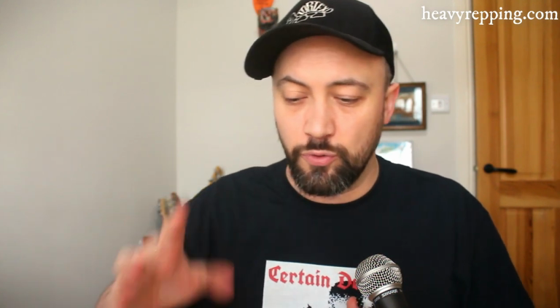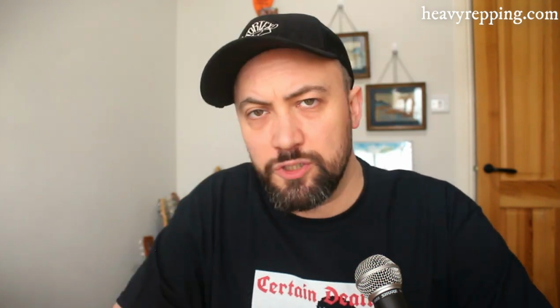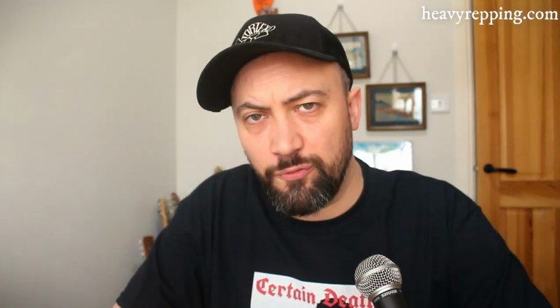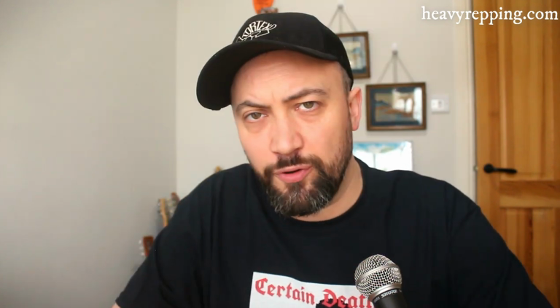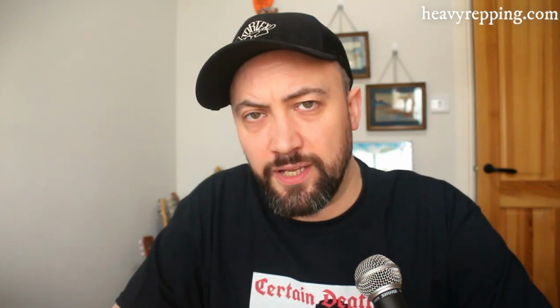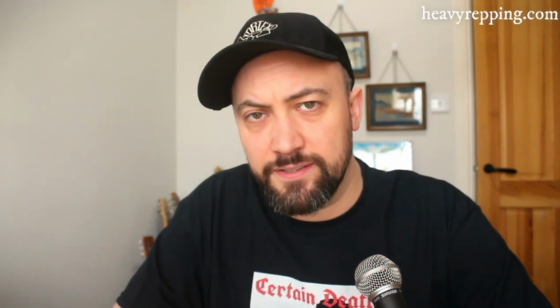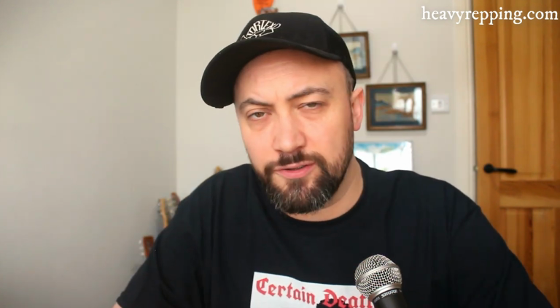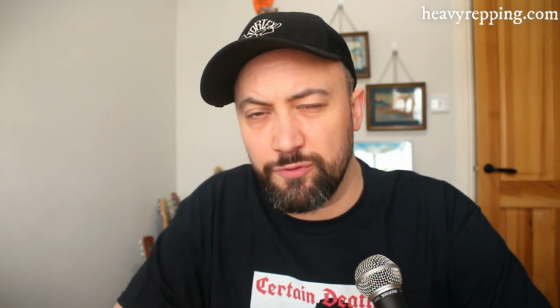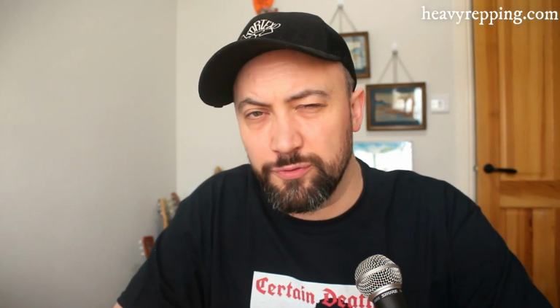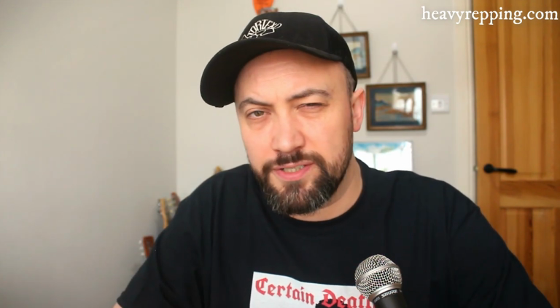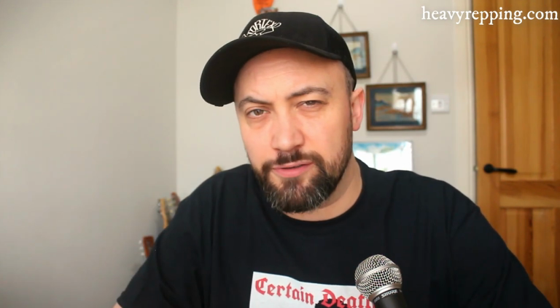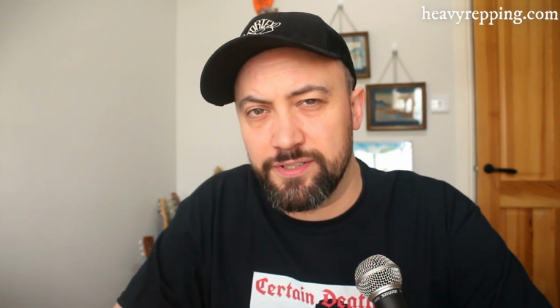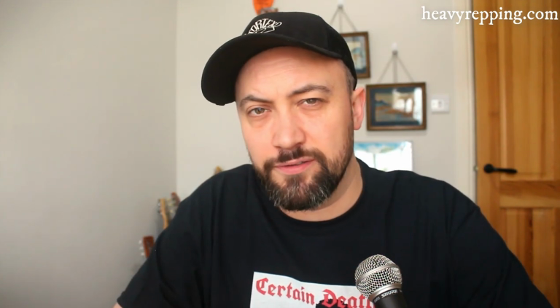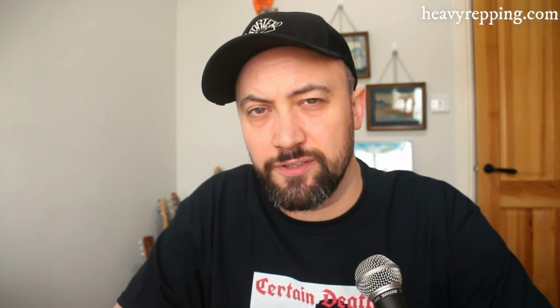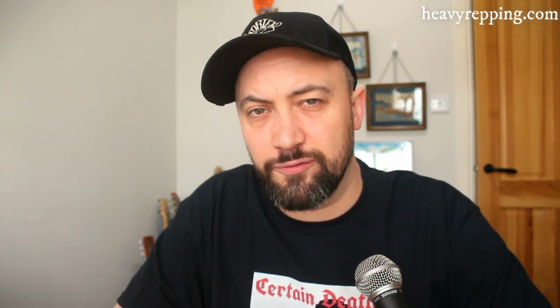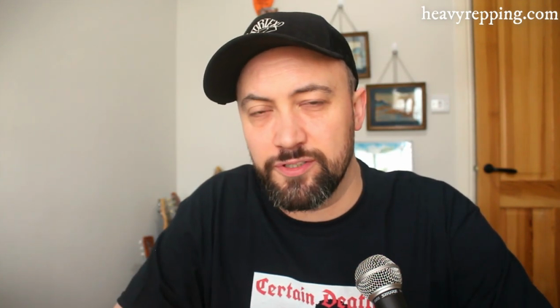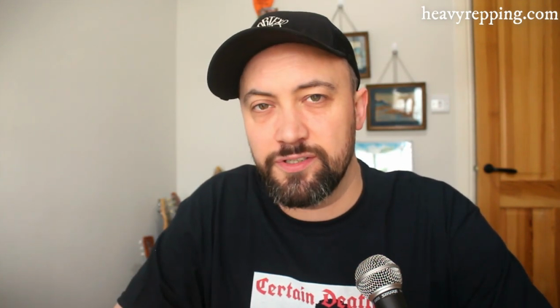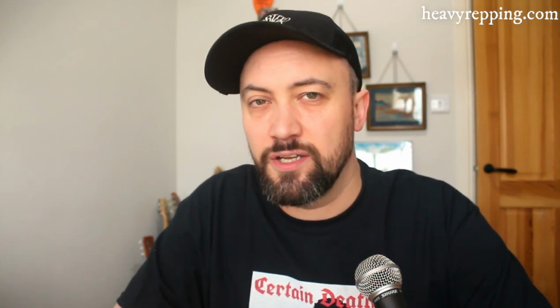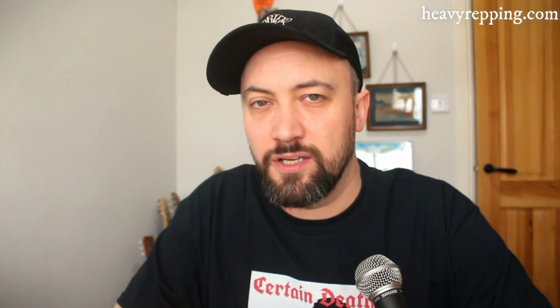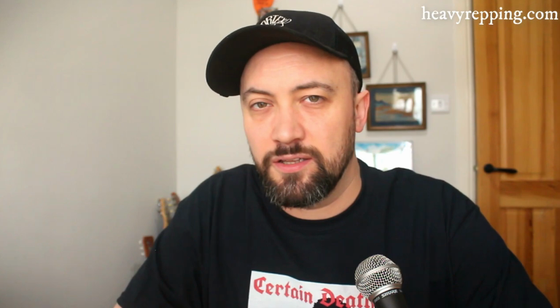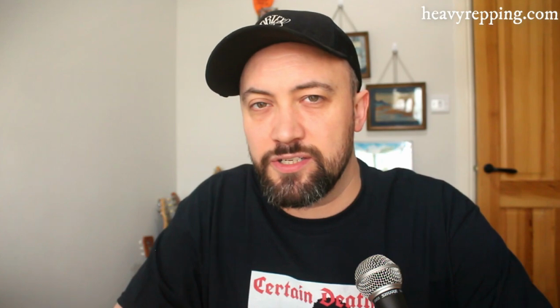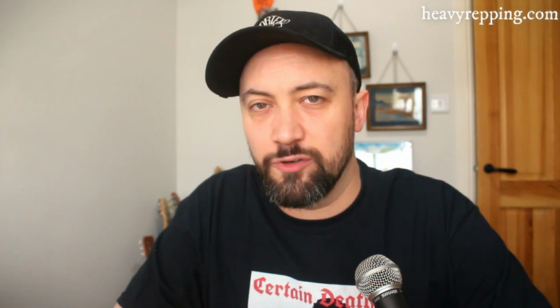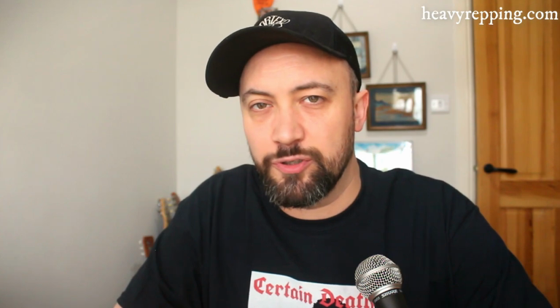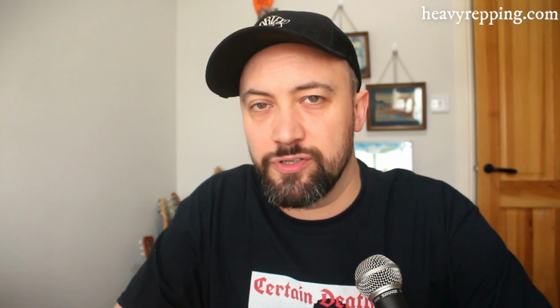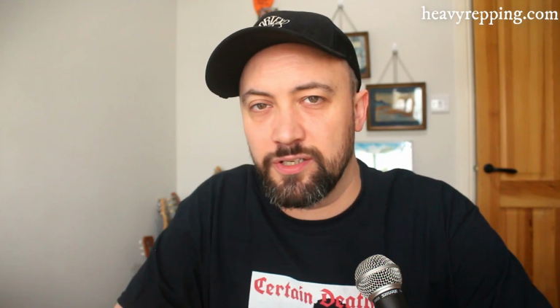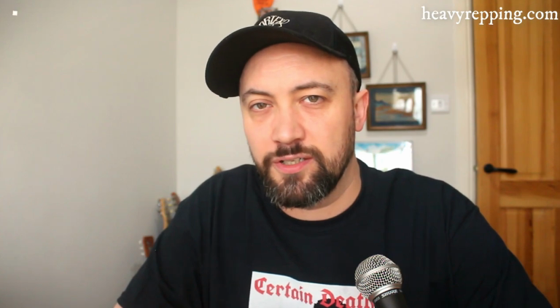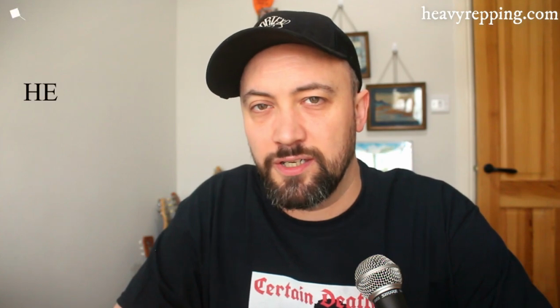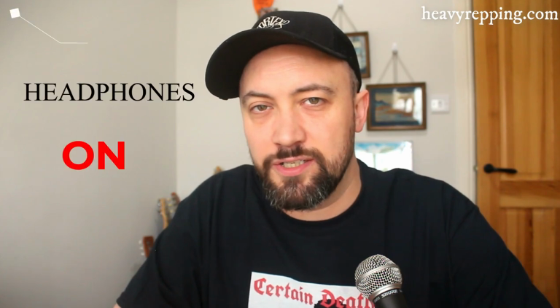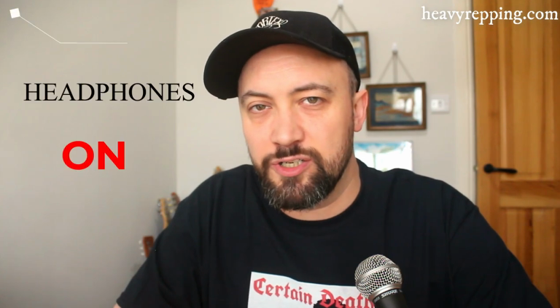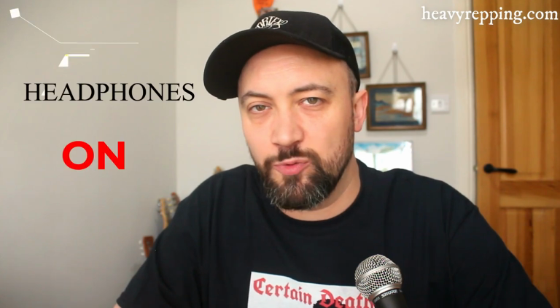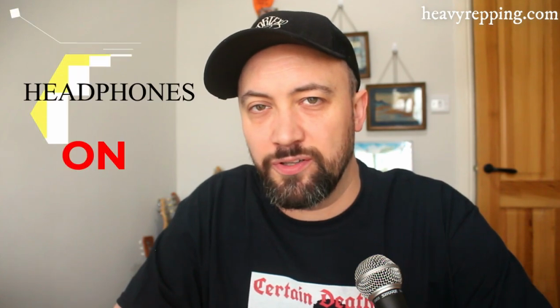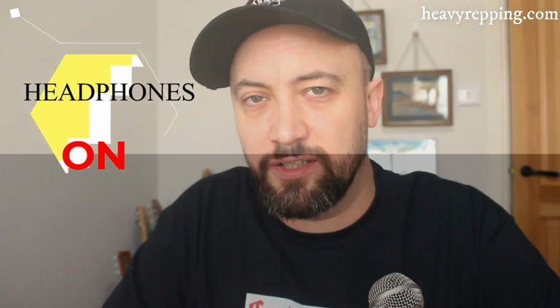Before I get into the real nitty-gritty of the differences, let's hear them acoustic and see what we think.